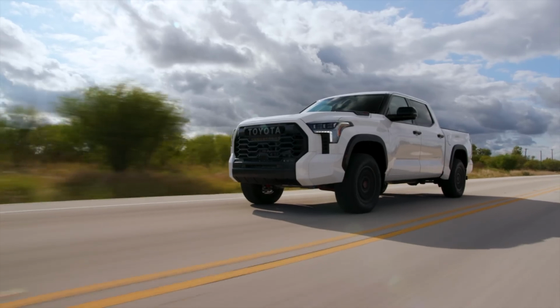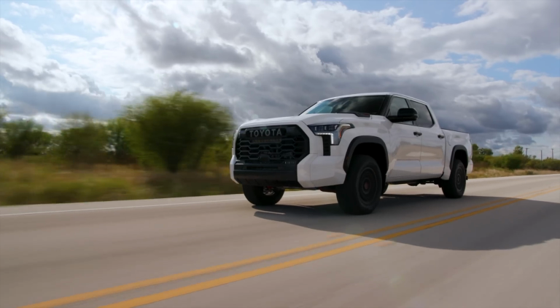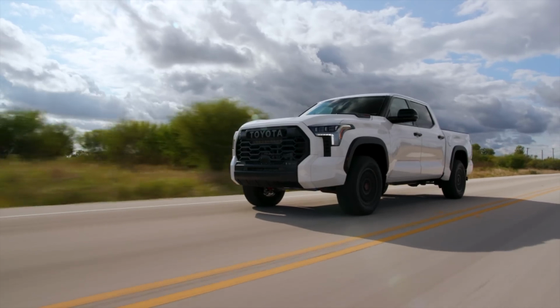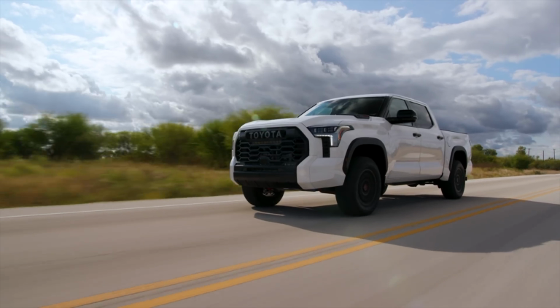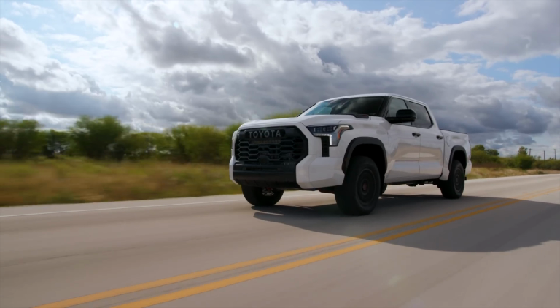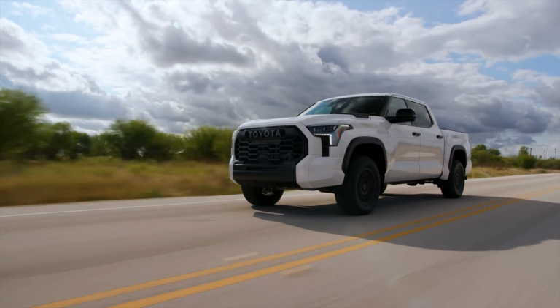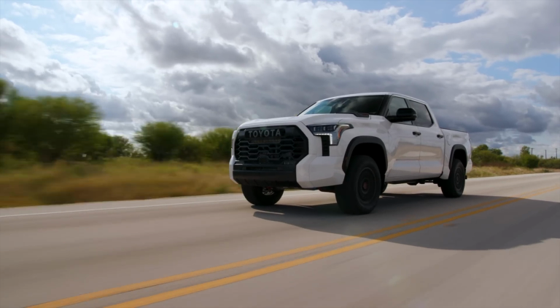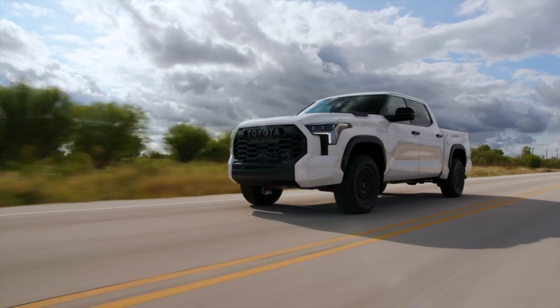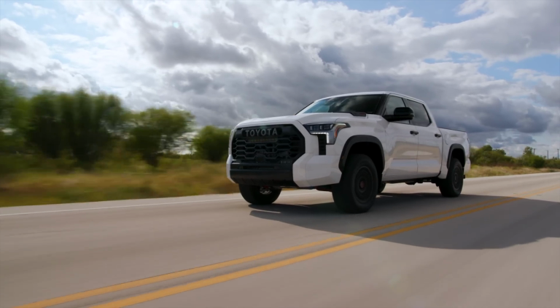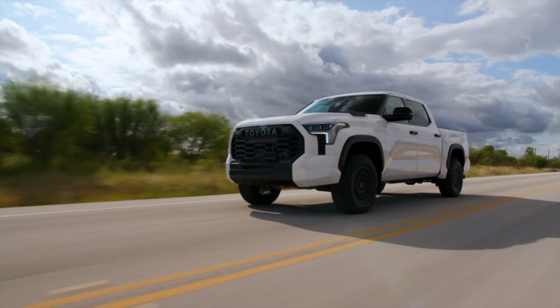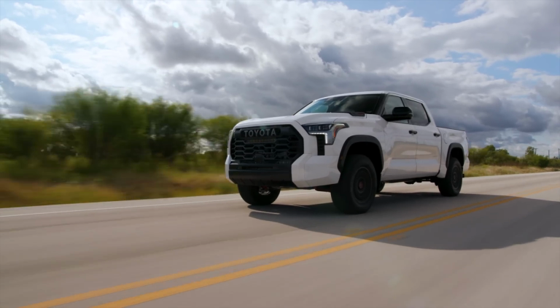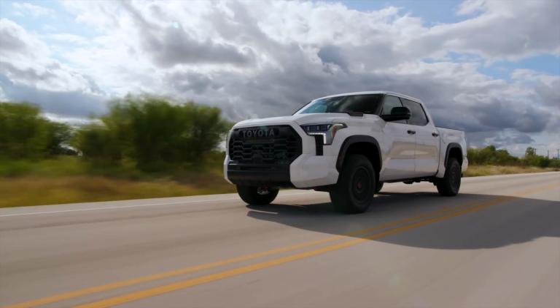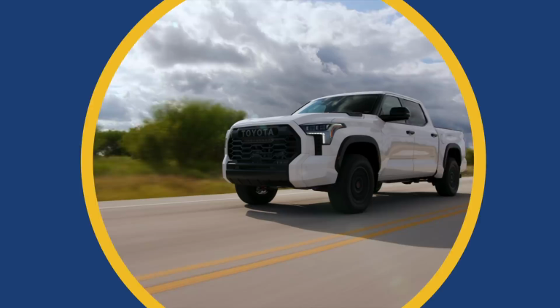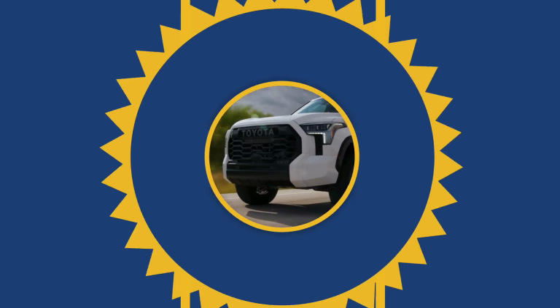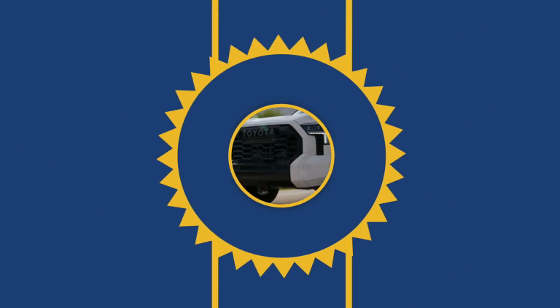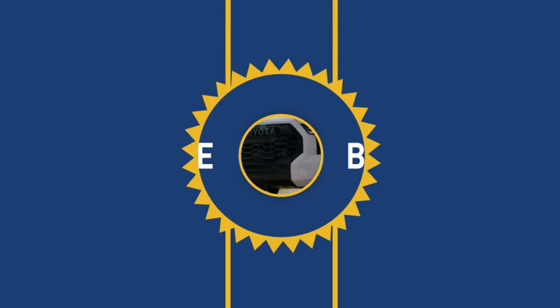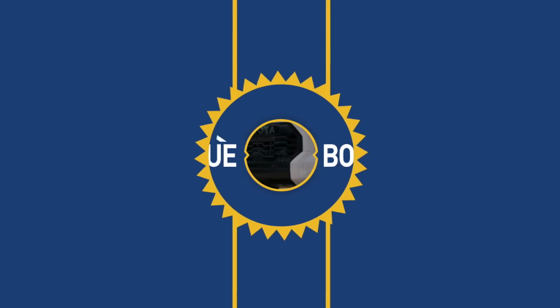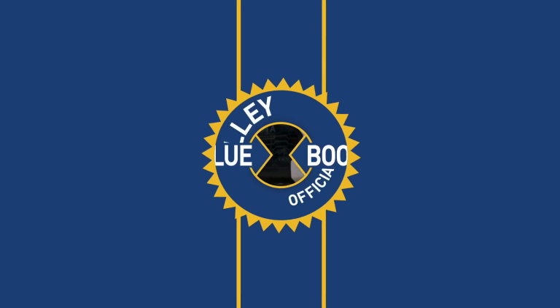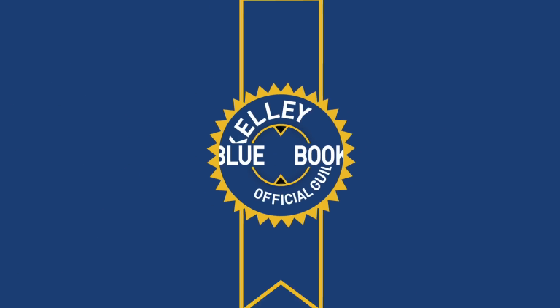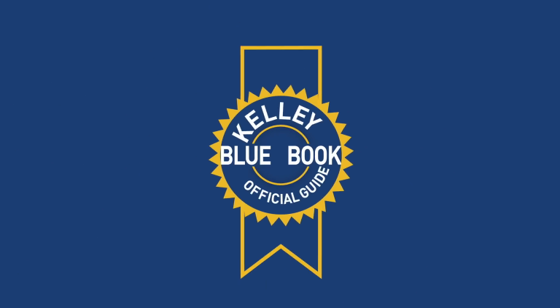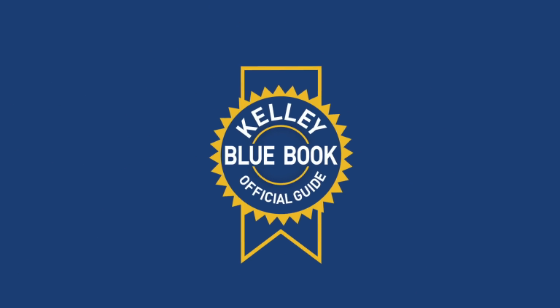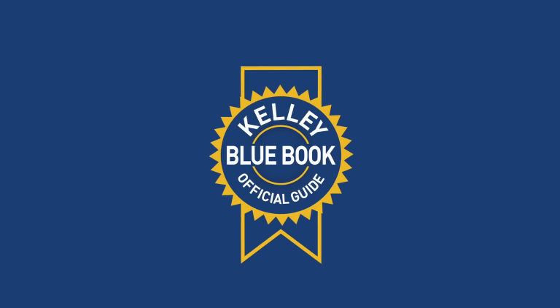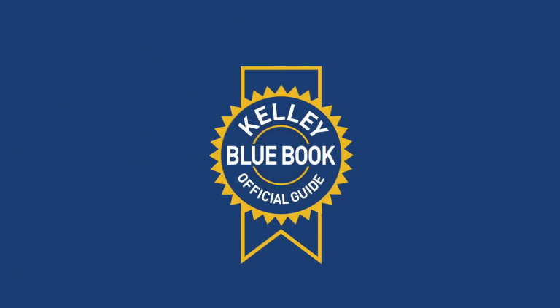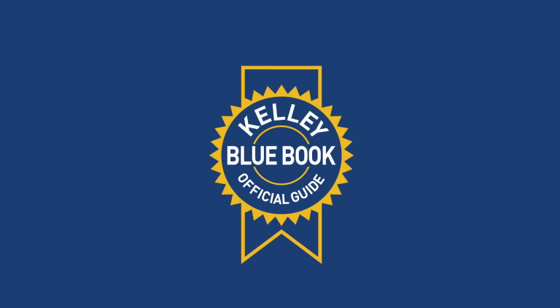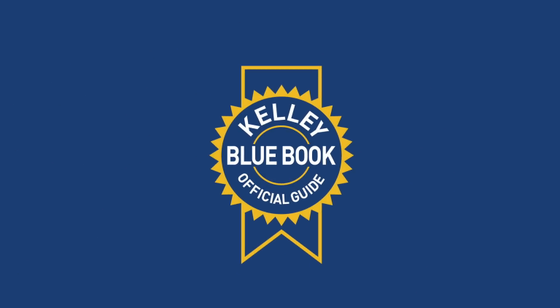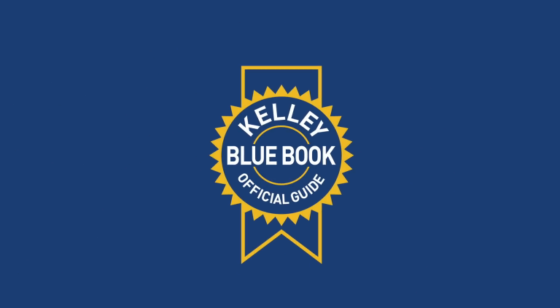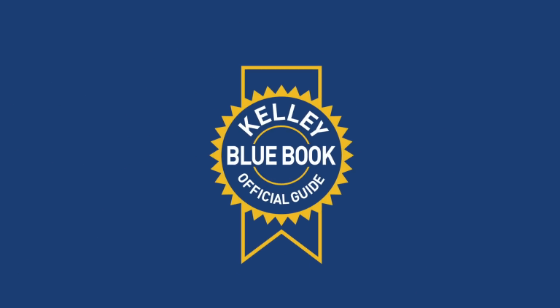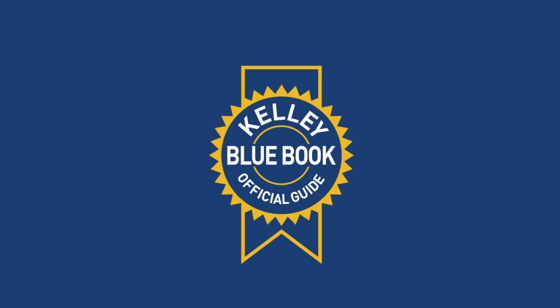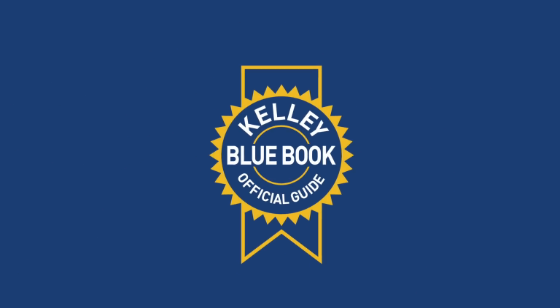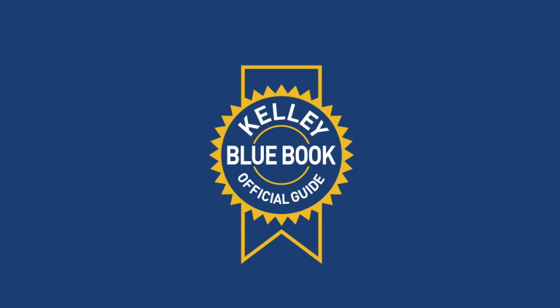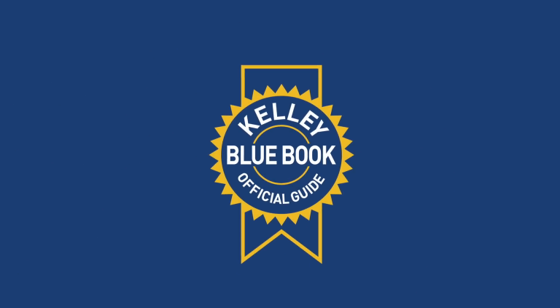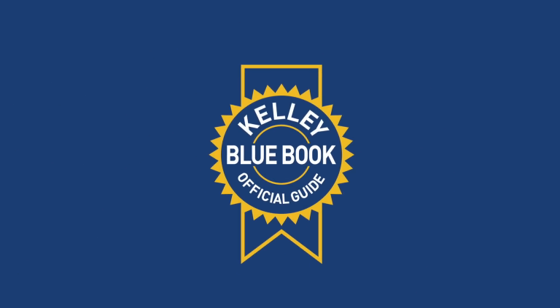Want to learn more about power delivery in all kinds of vehicles? Kelley Blue Book's got you covered with a link in the description.